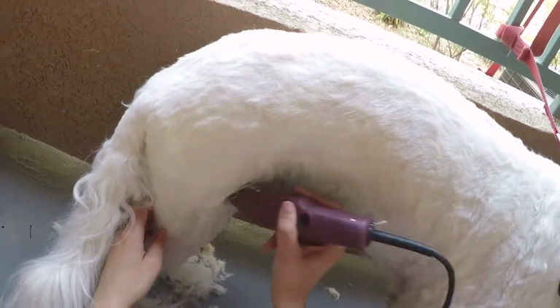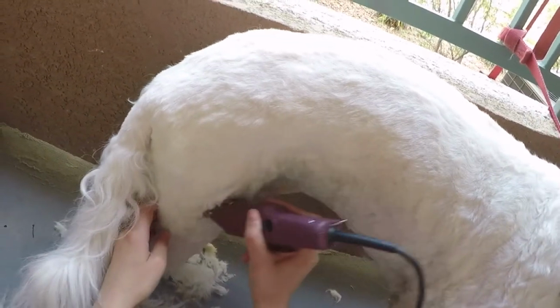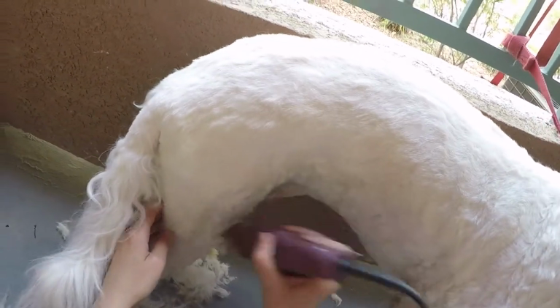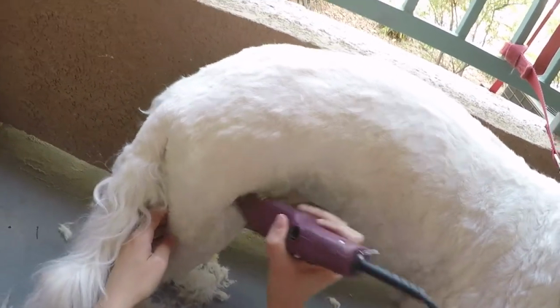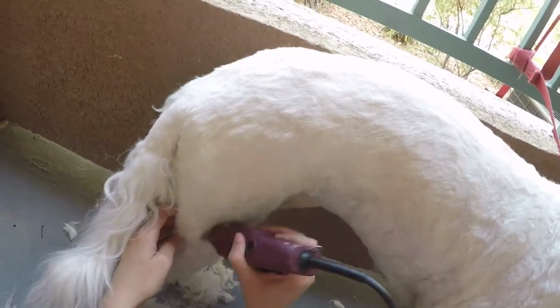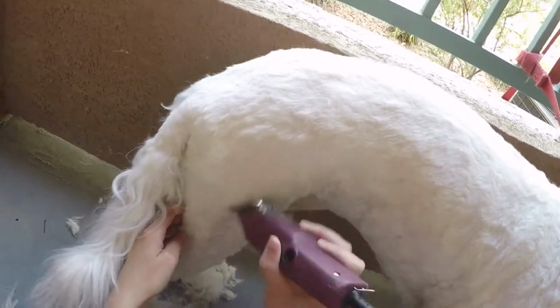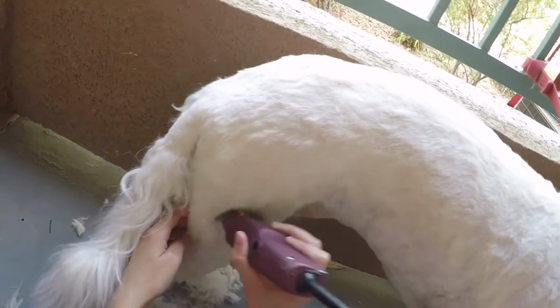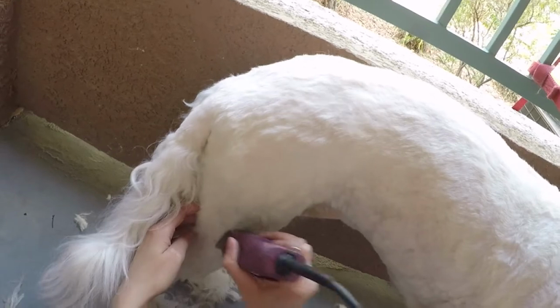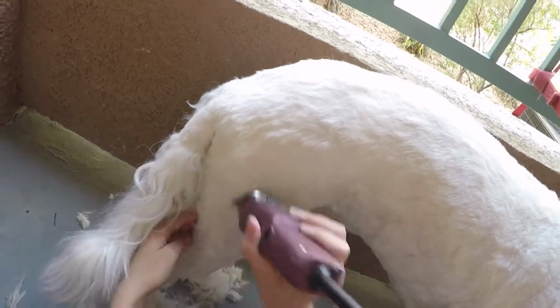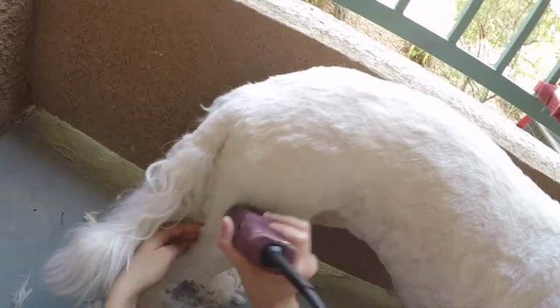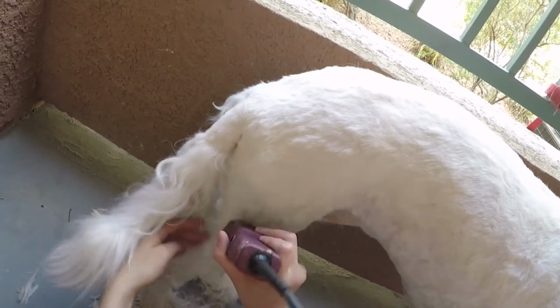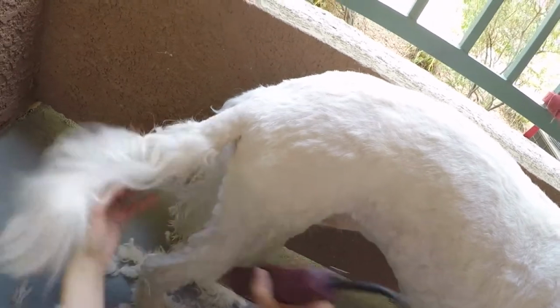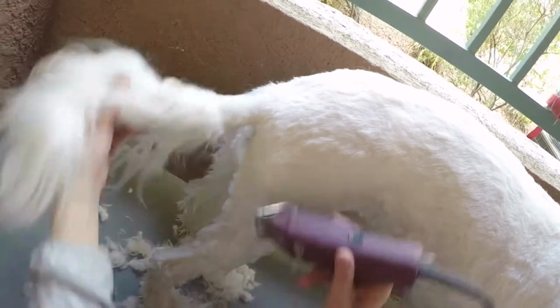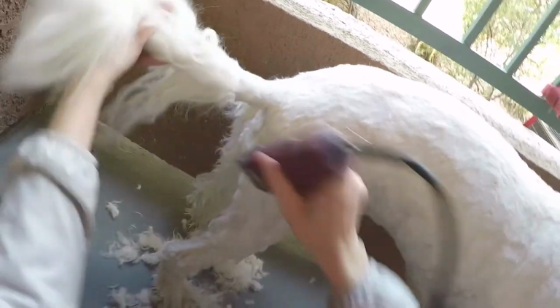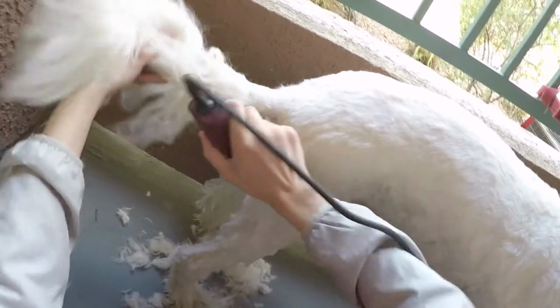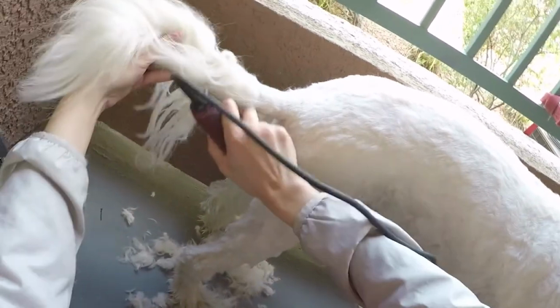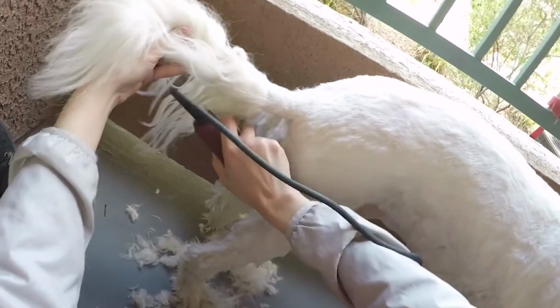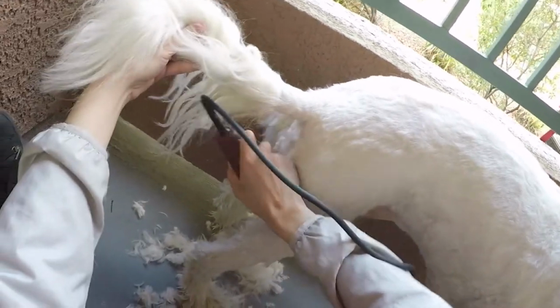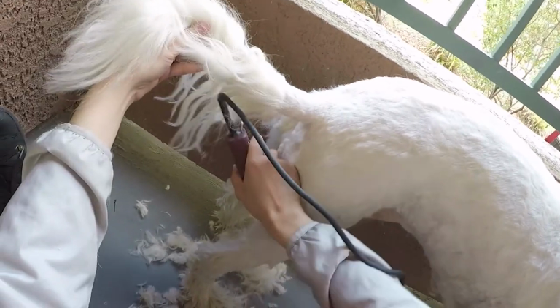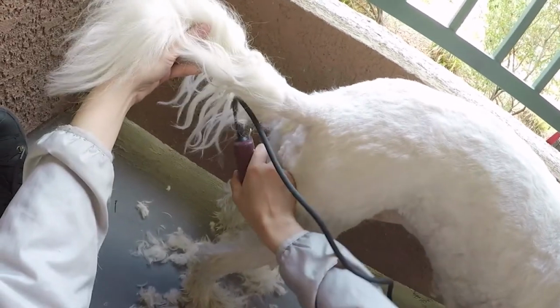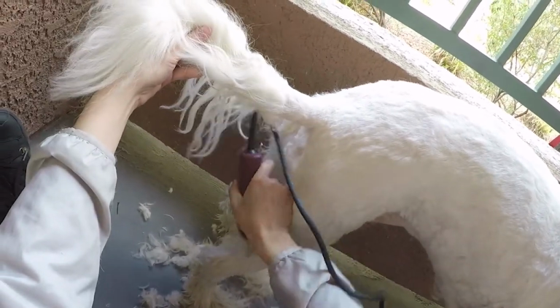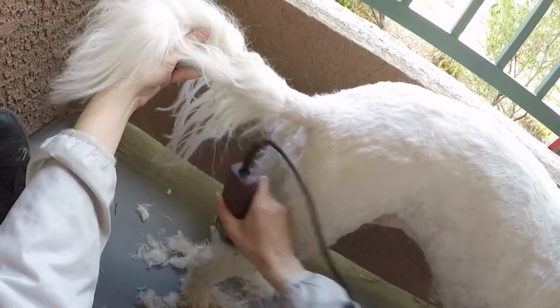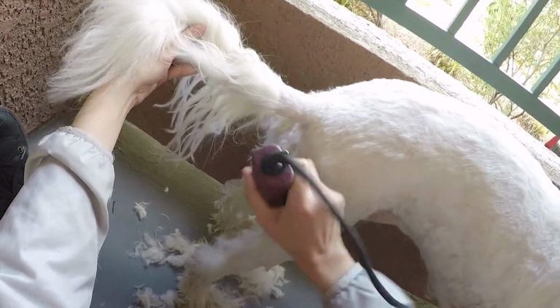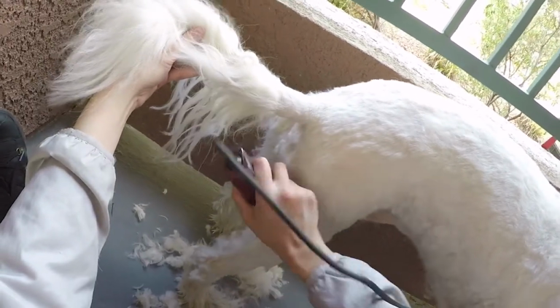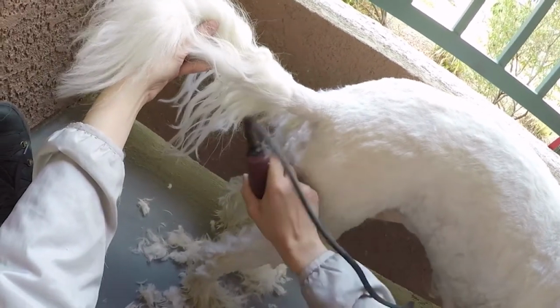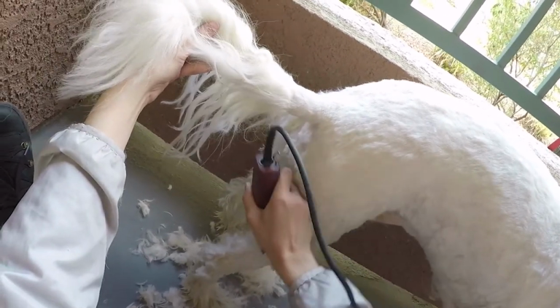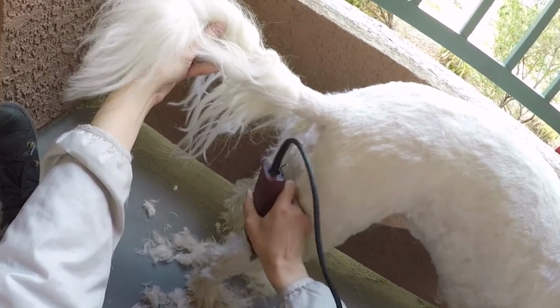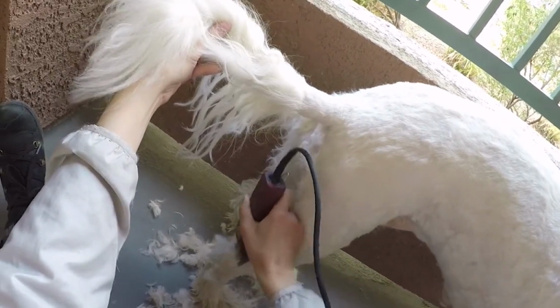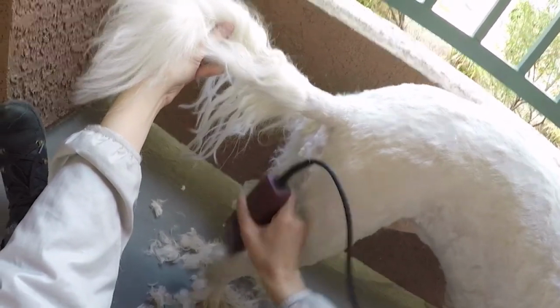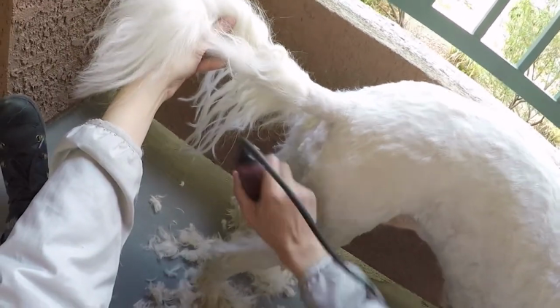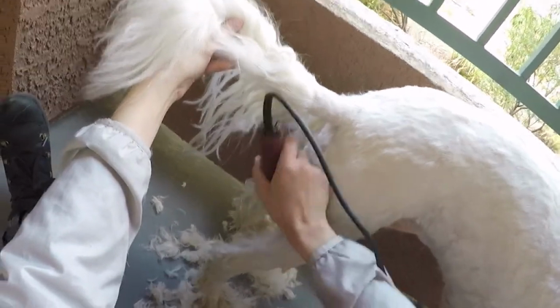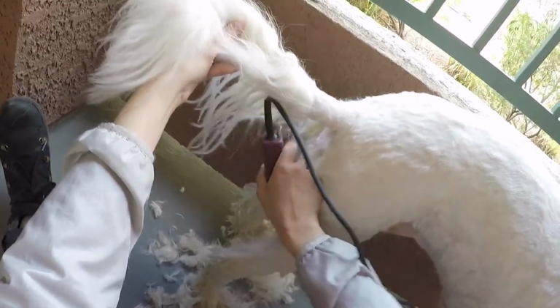To see how I shave Chloe's inner thigh and groin area, please watch the belly grooming video.